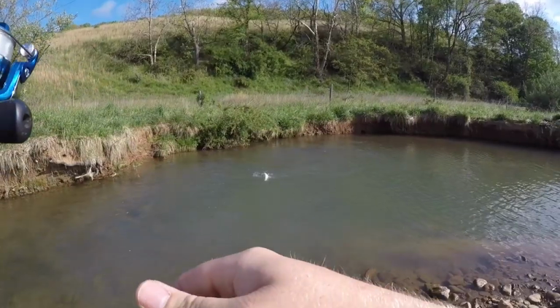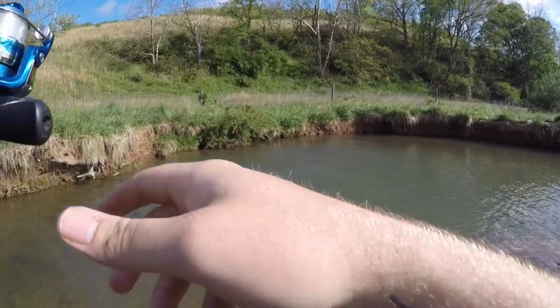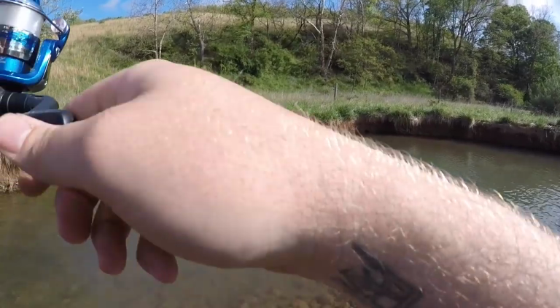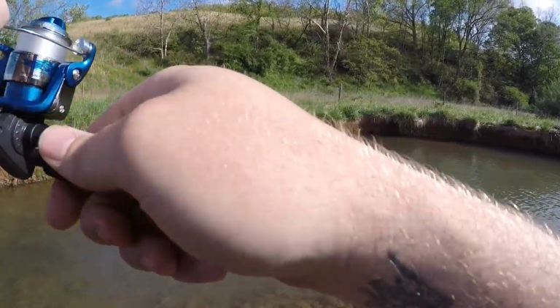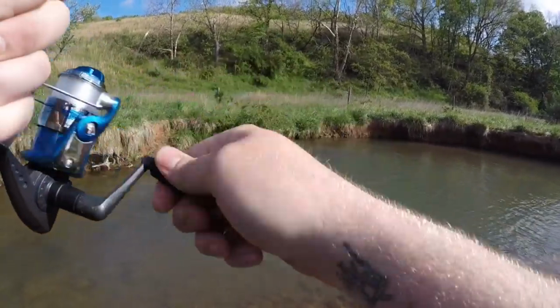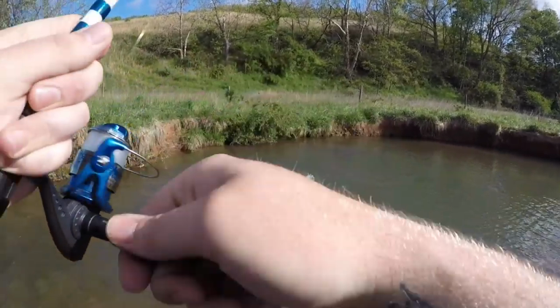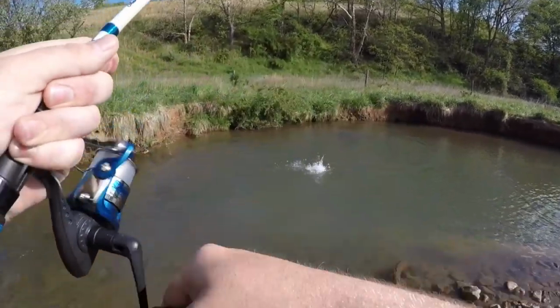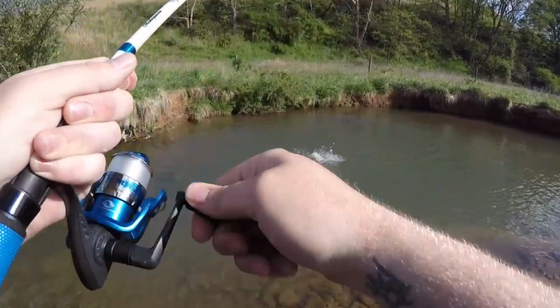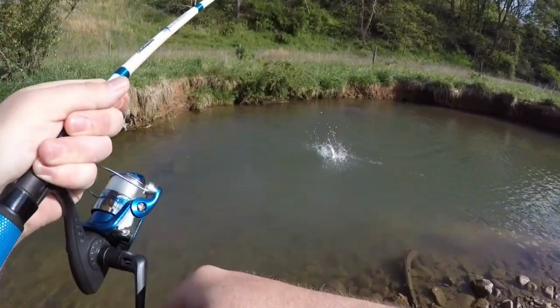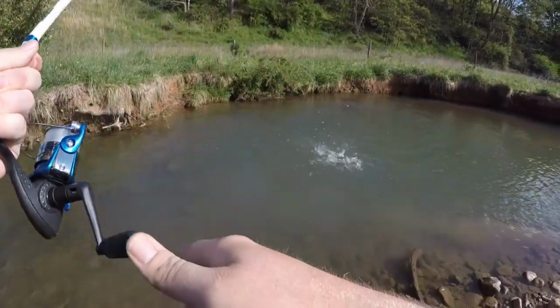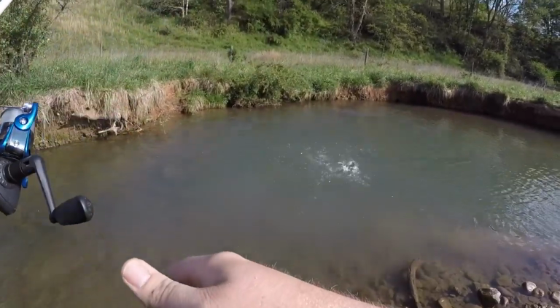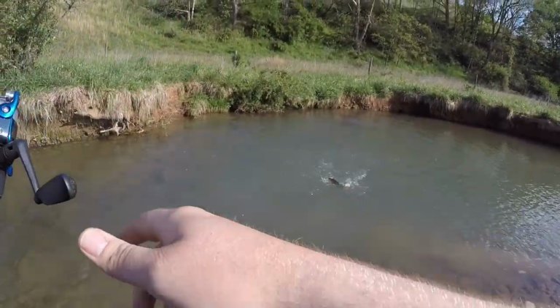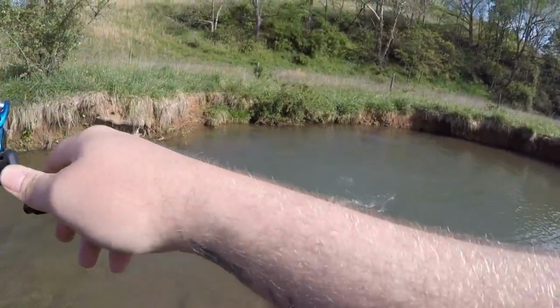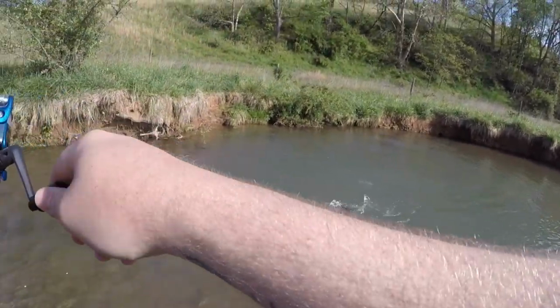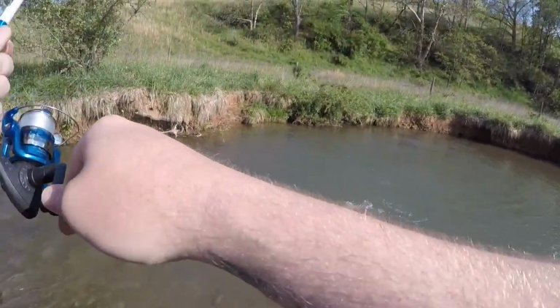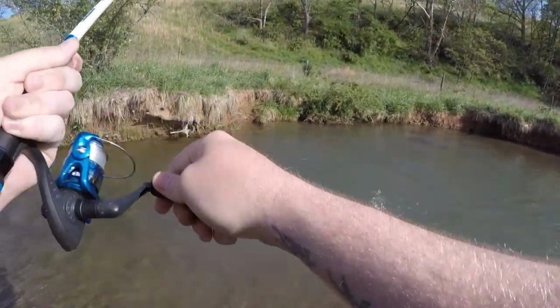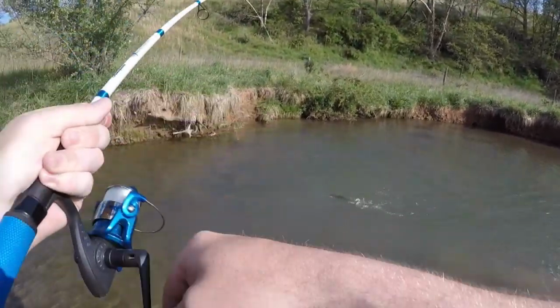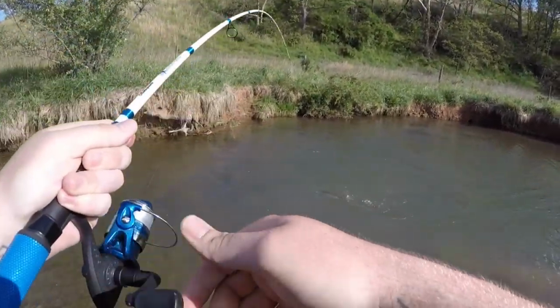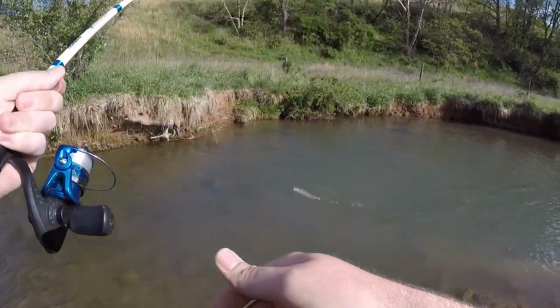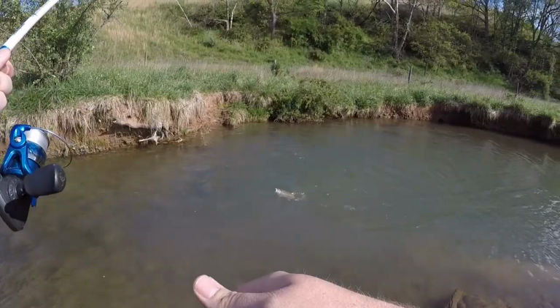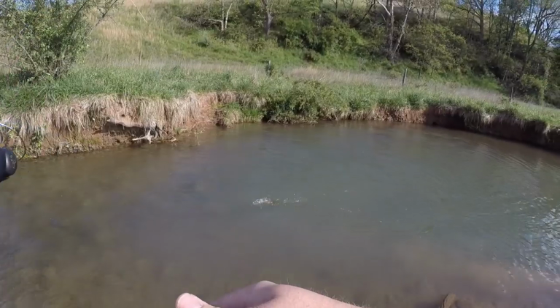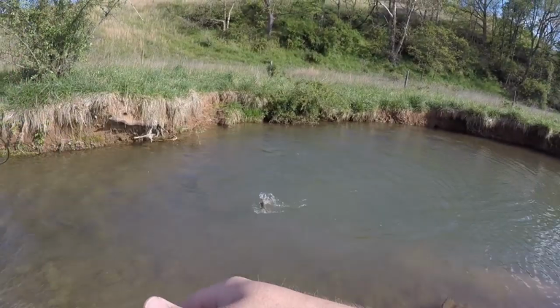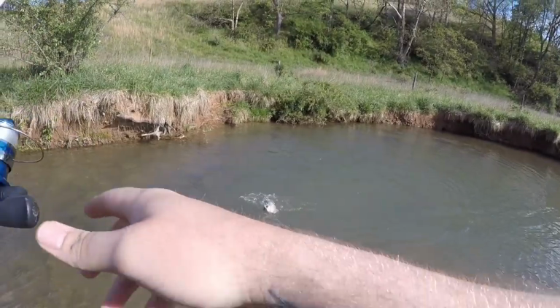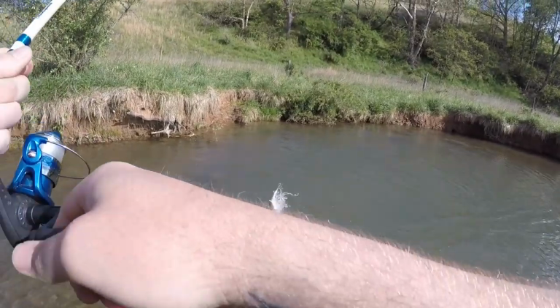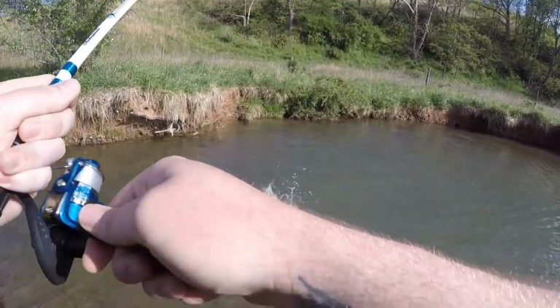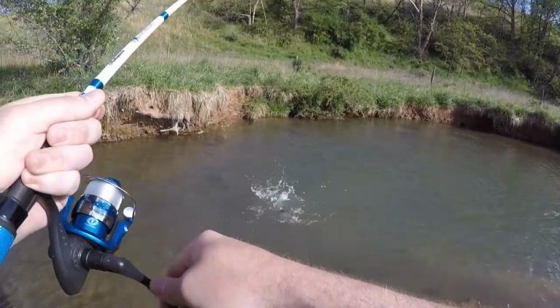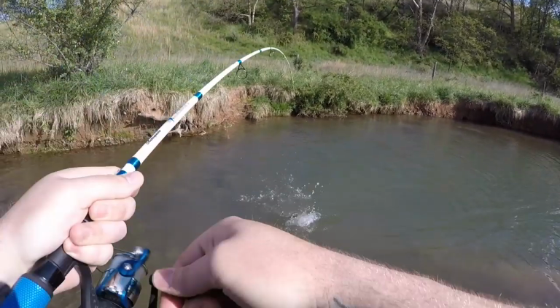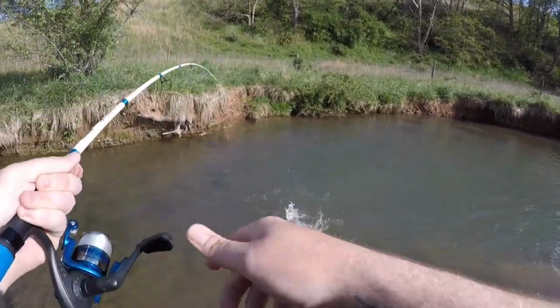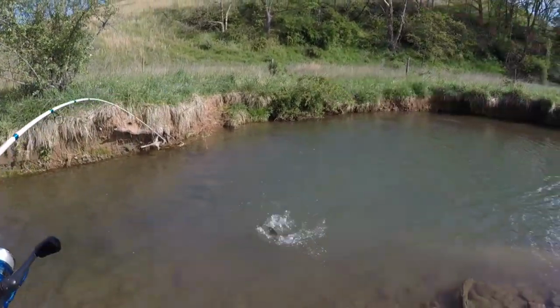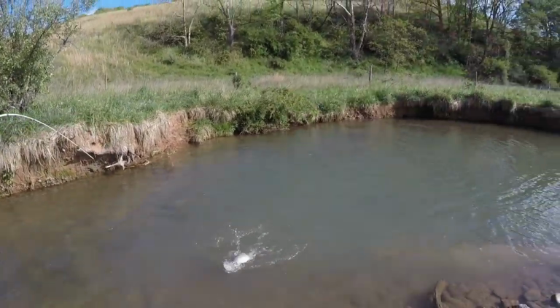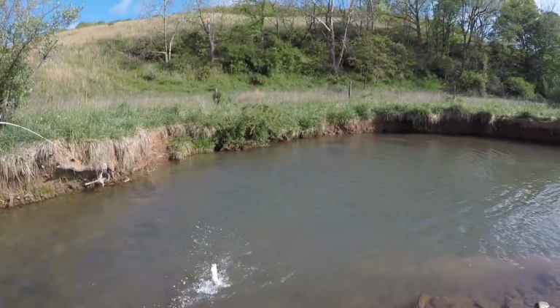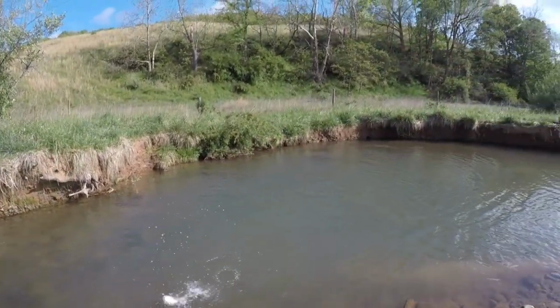That's a pretty fish — took the old spoon, the Johnson's Shutter Spoon.